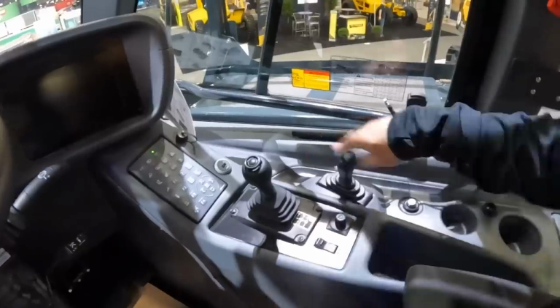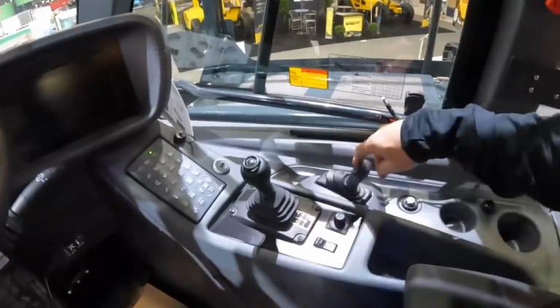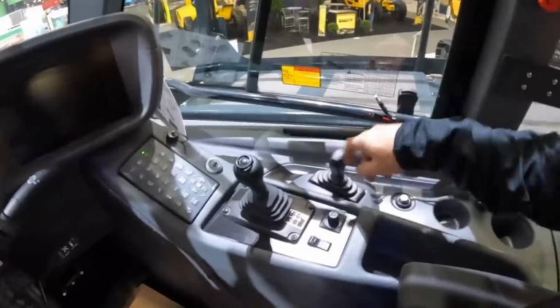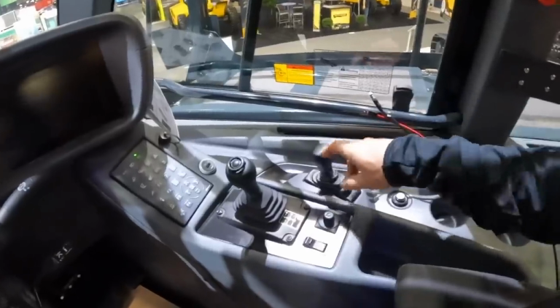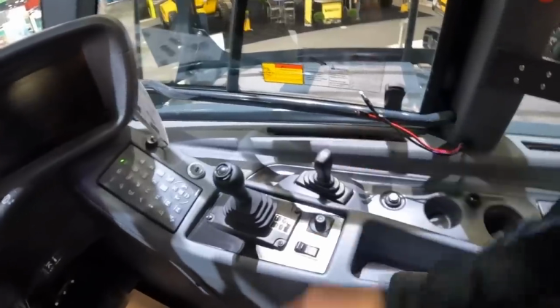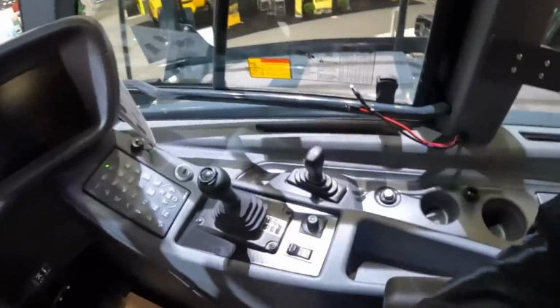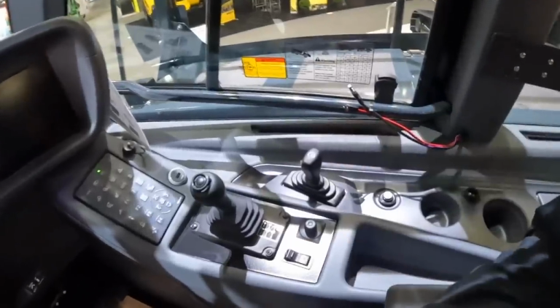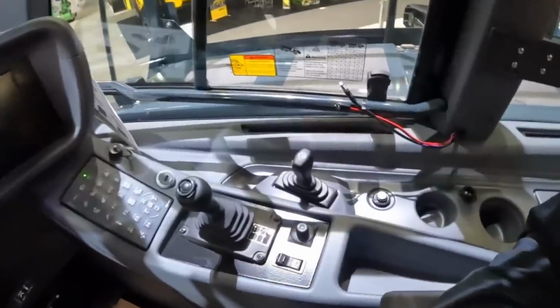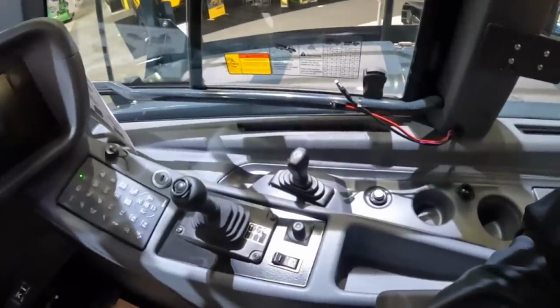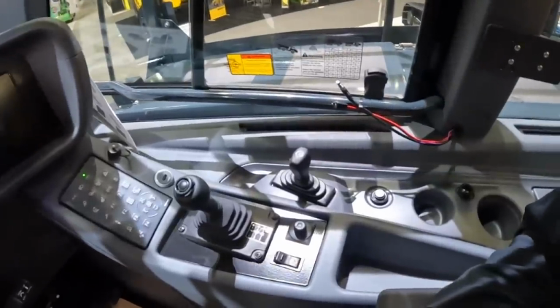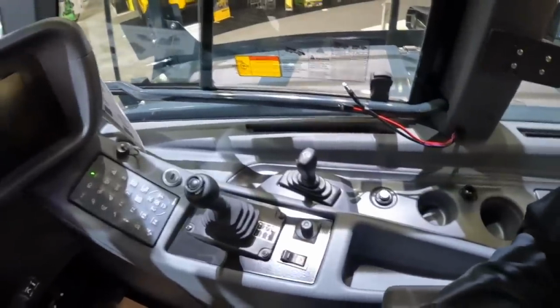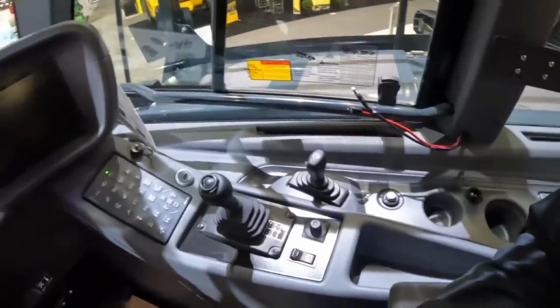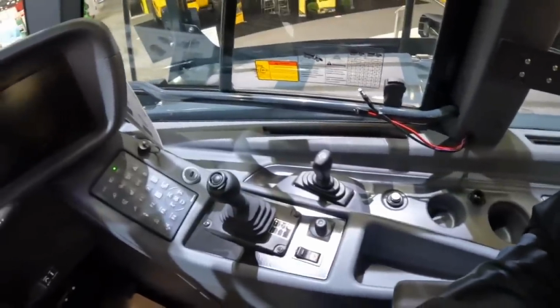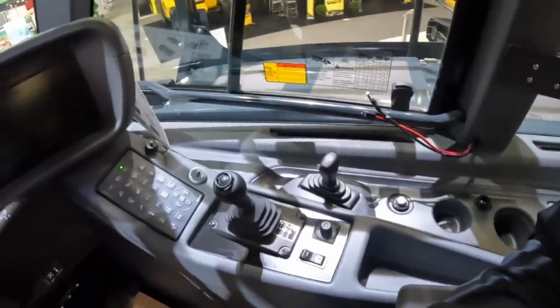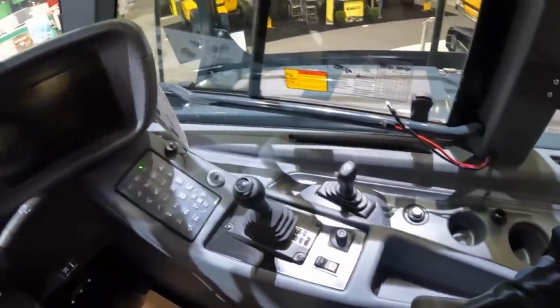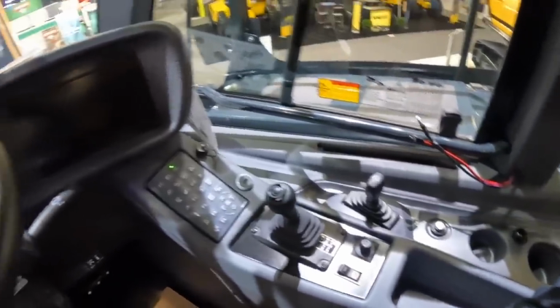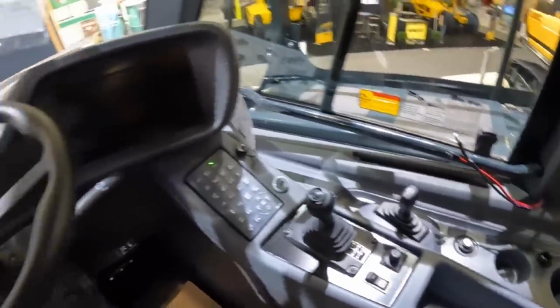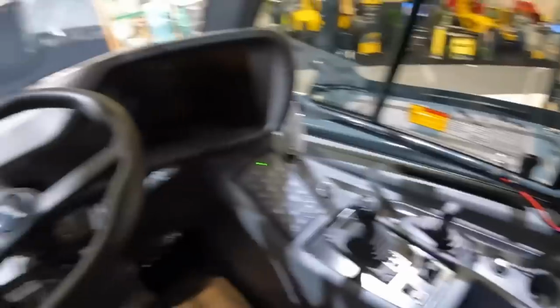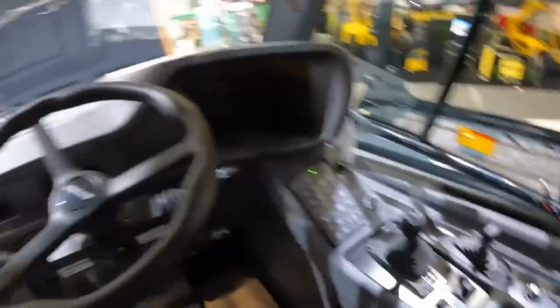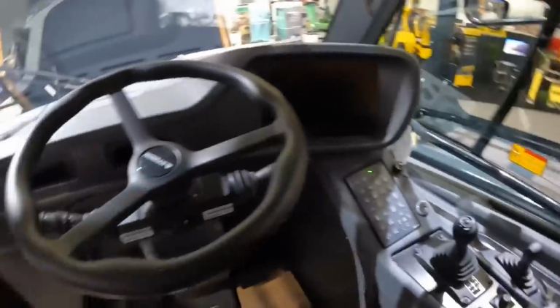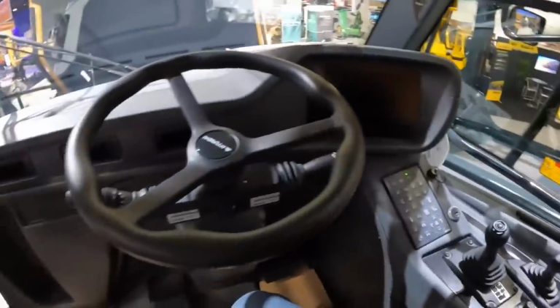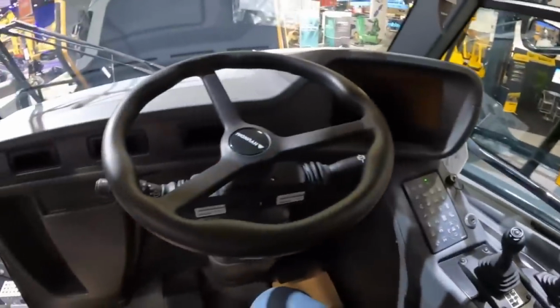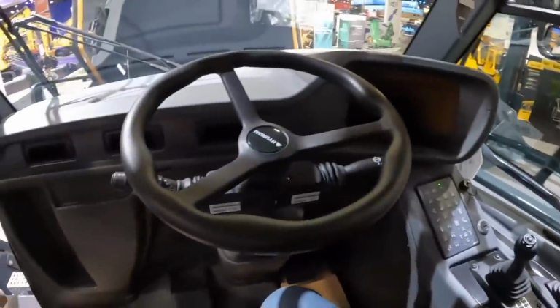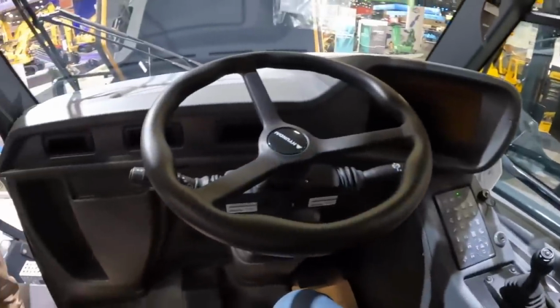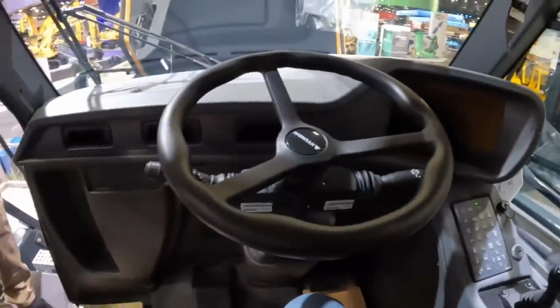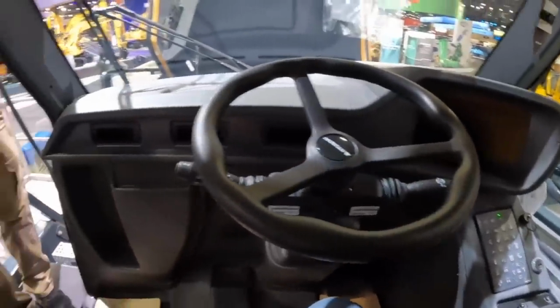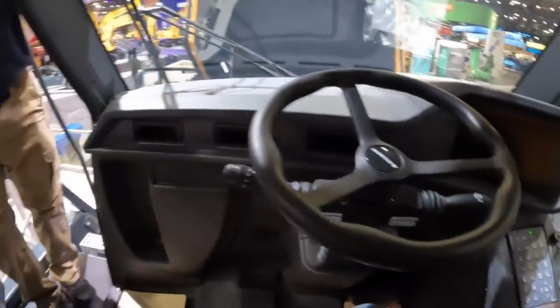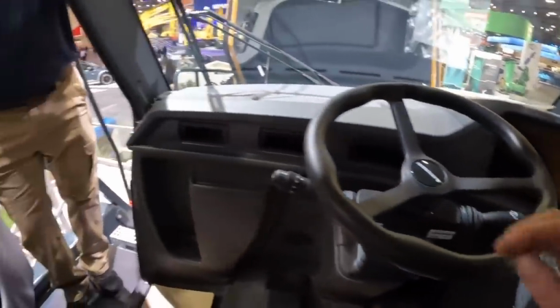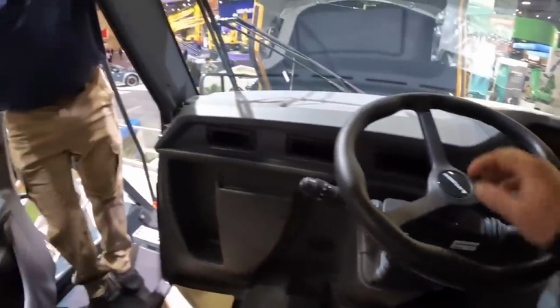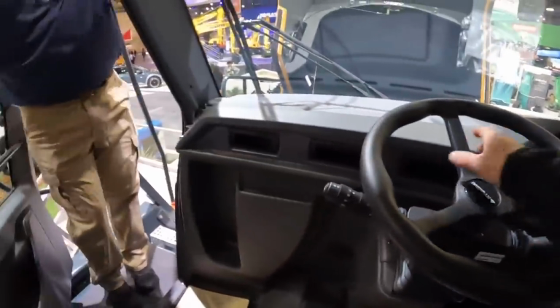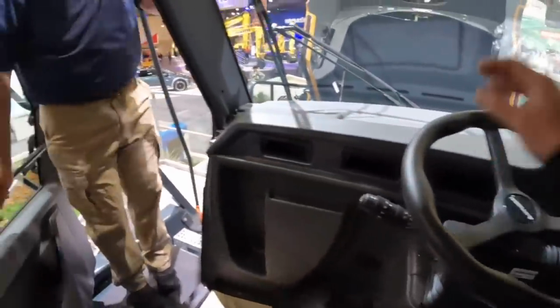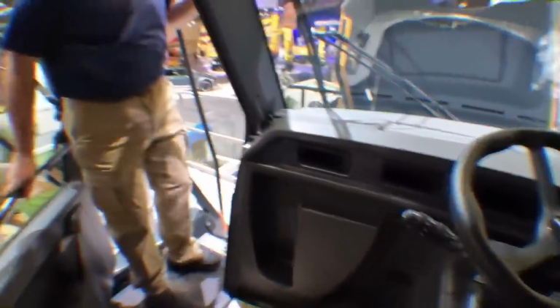This lever here — is this the dump? Yep, lift and dump. Let's hop back down and check out the rest of it.